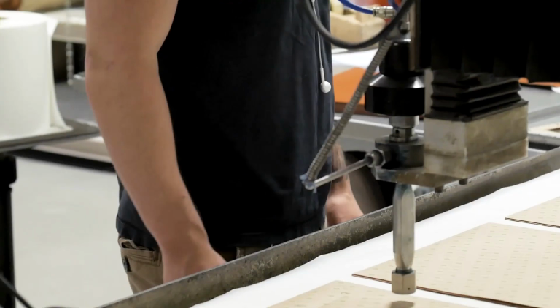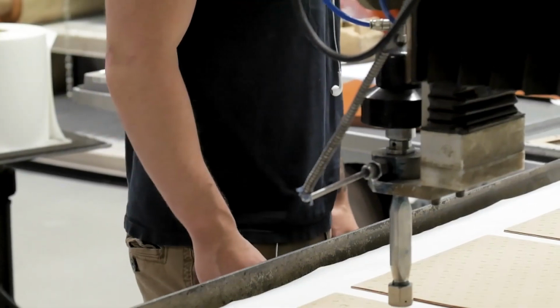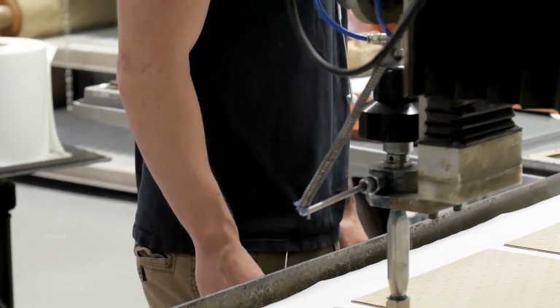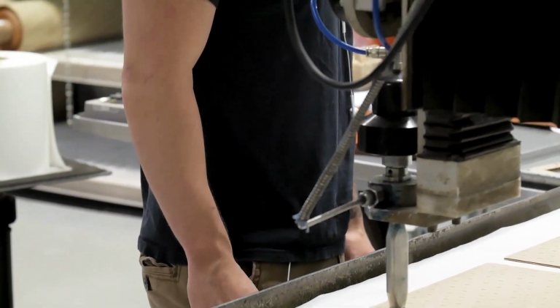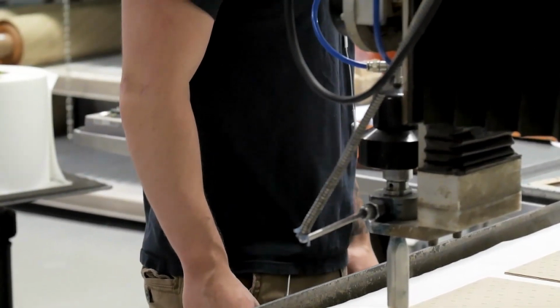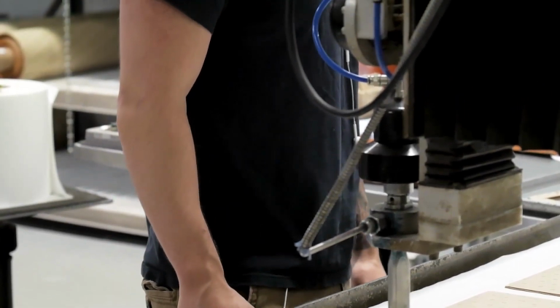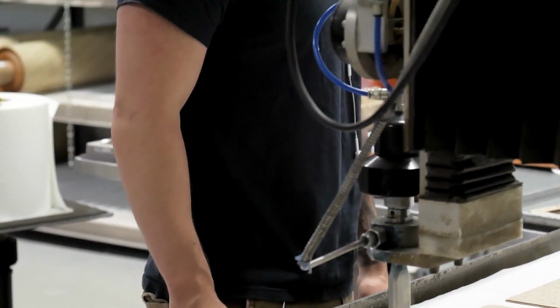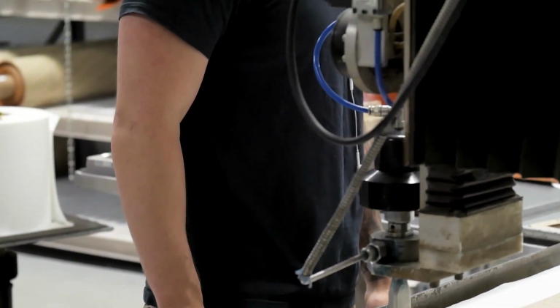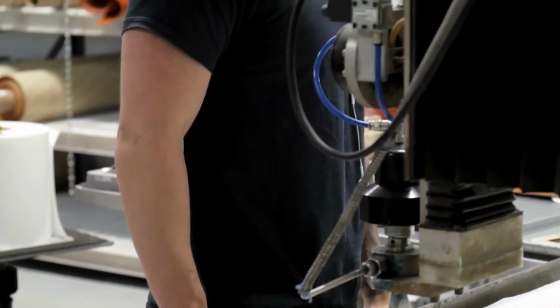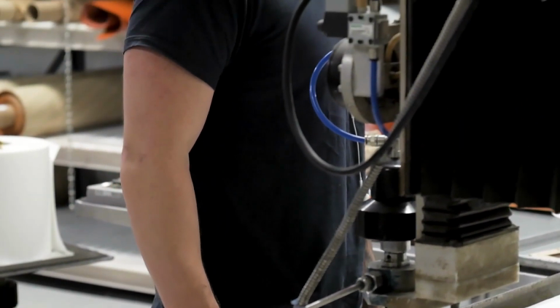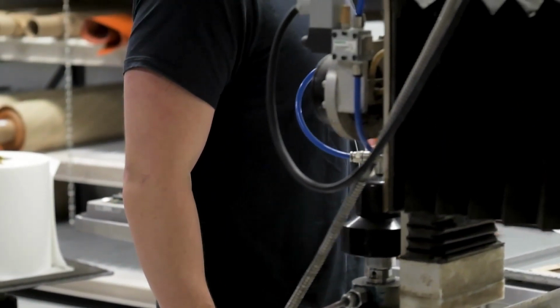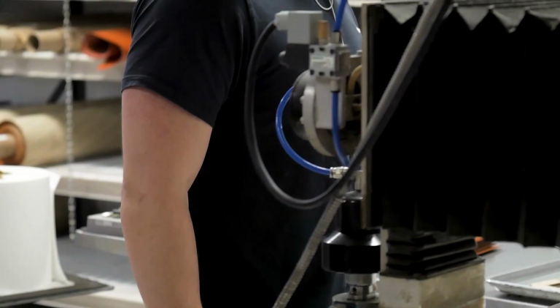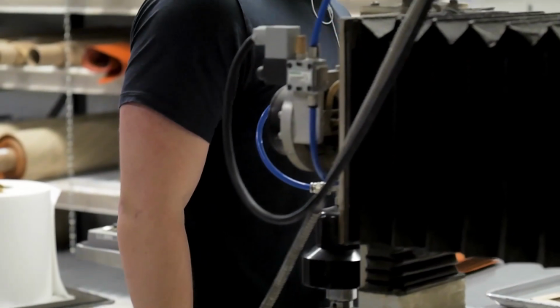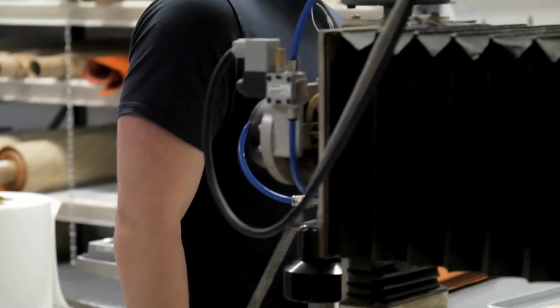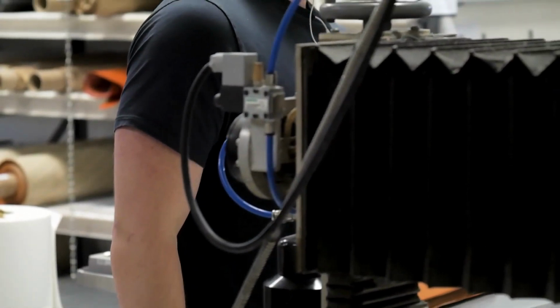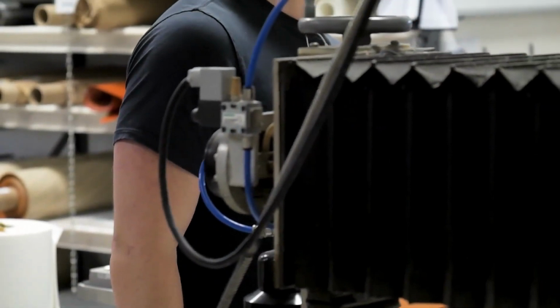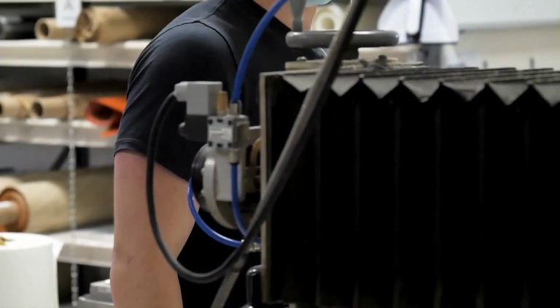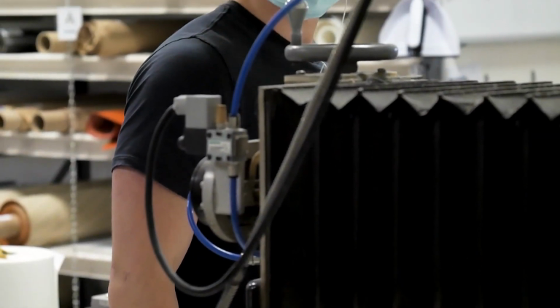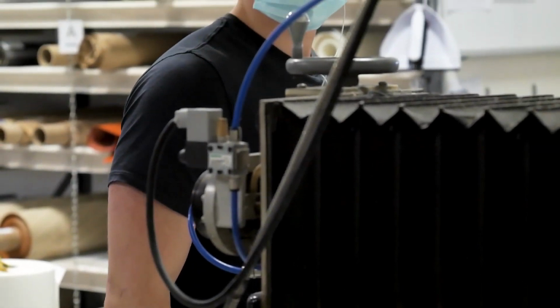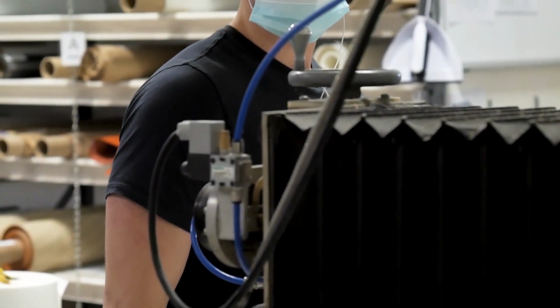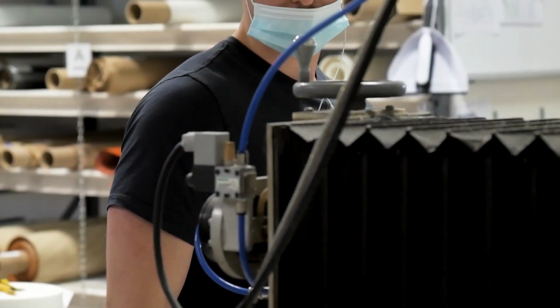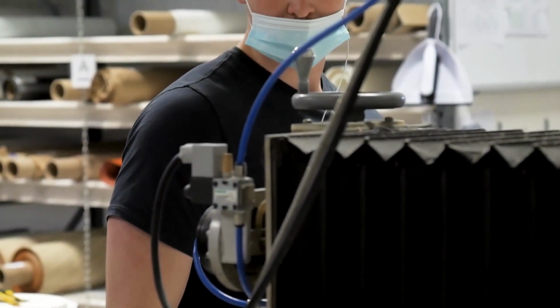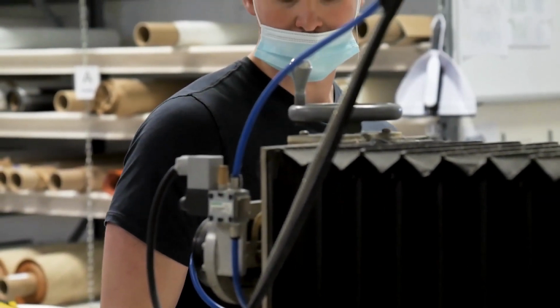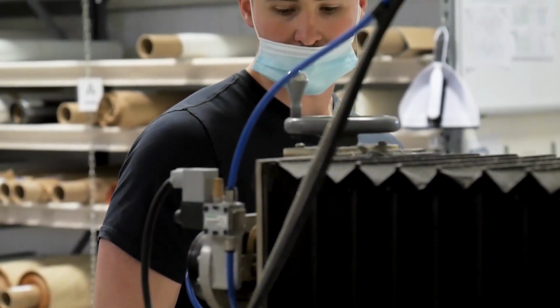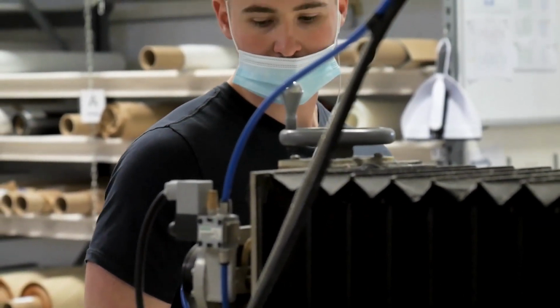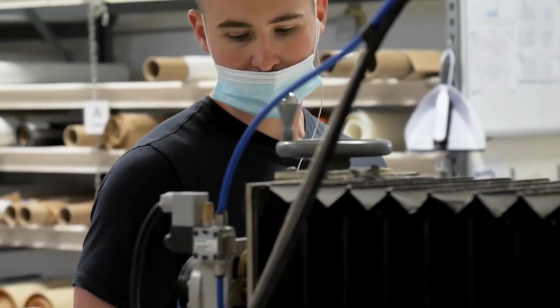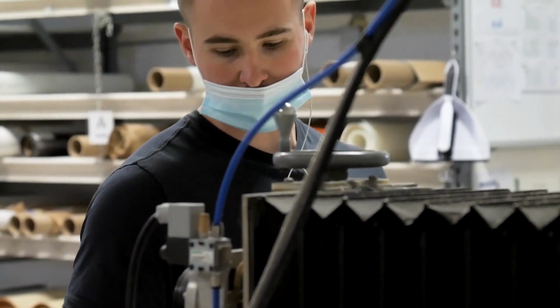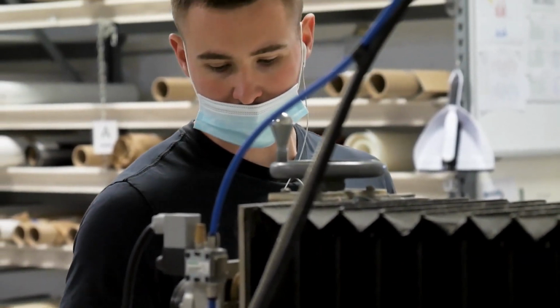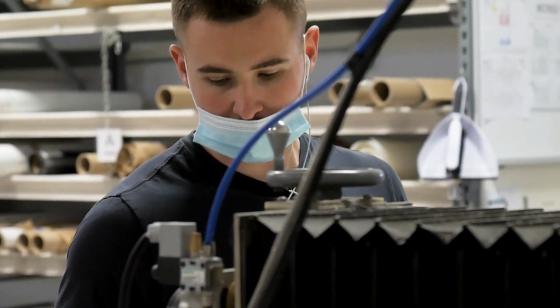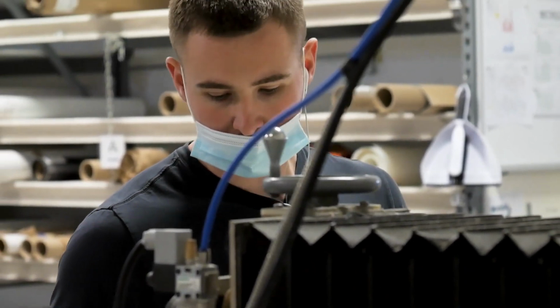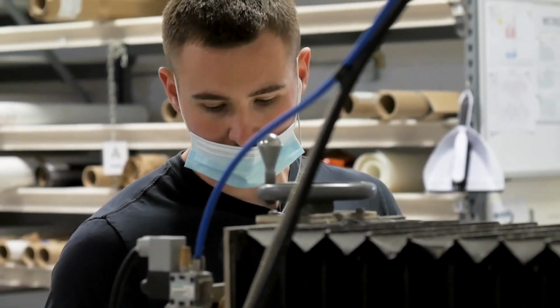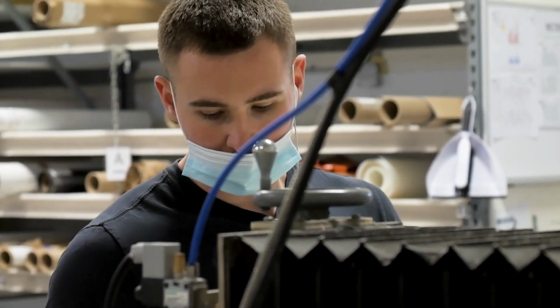Stockwell Elastomerics is proud to be supporting Ventec's production build to battle the COVID-19 pandemic.